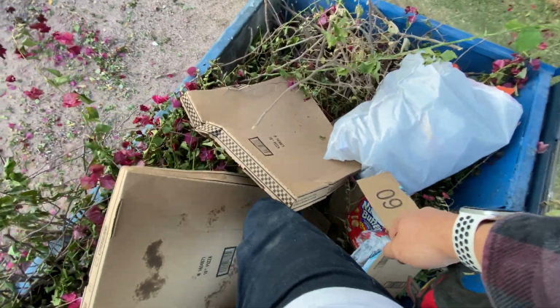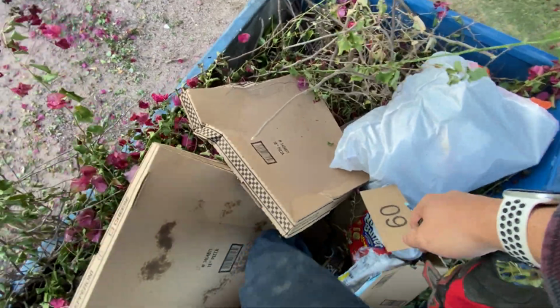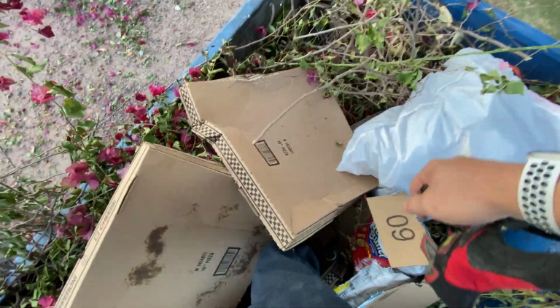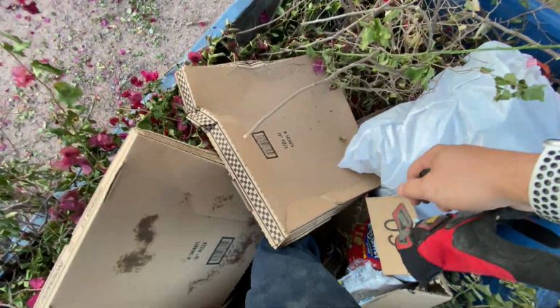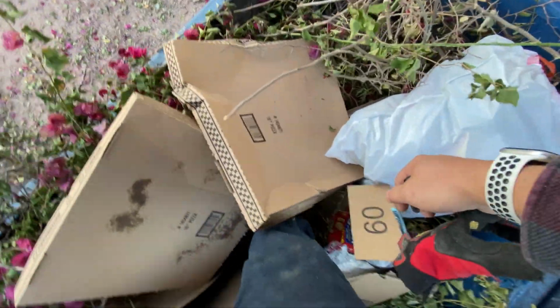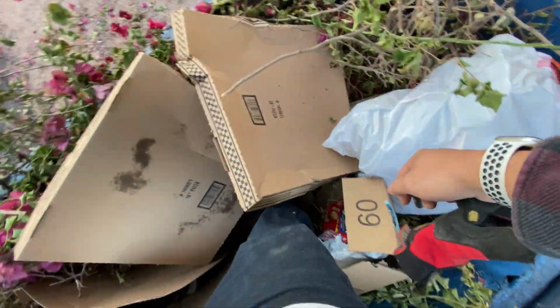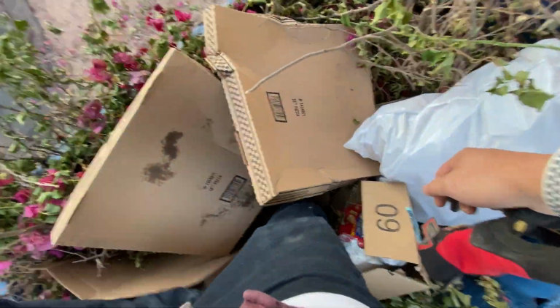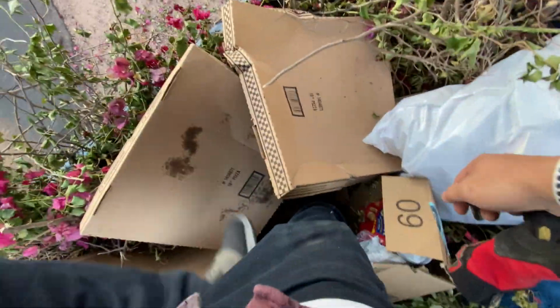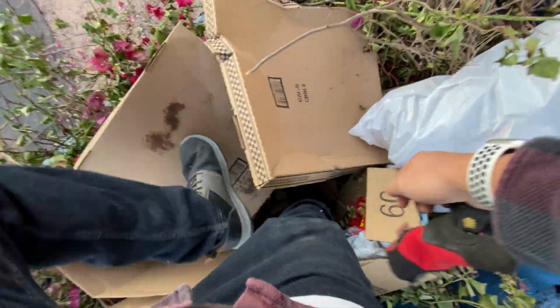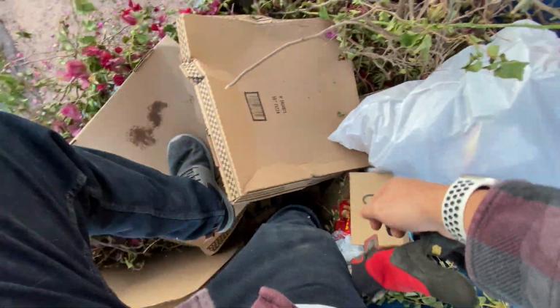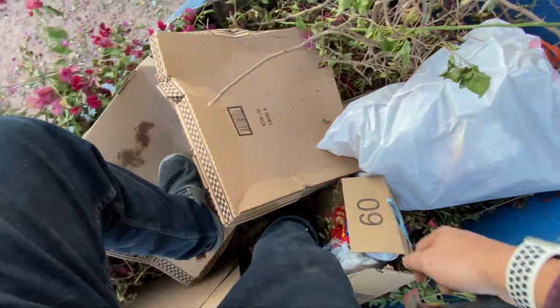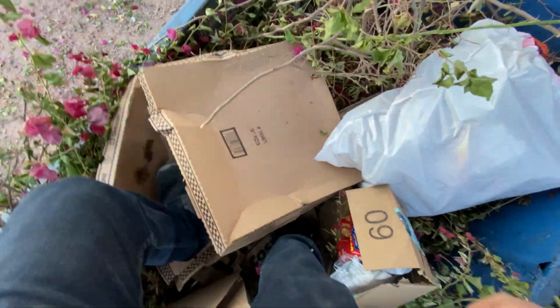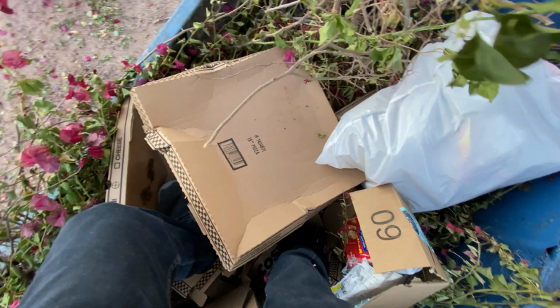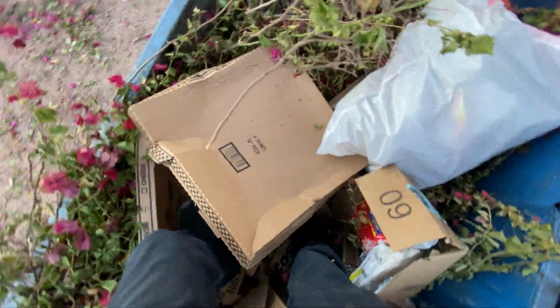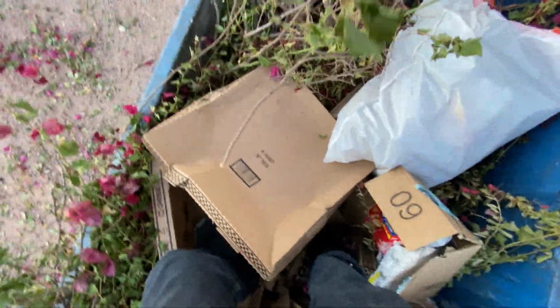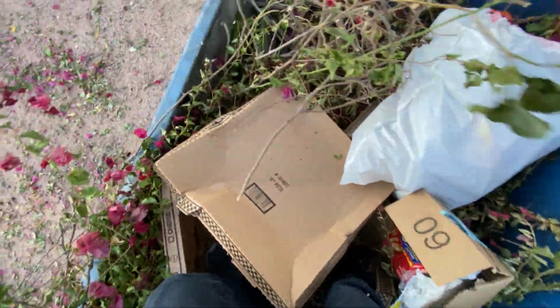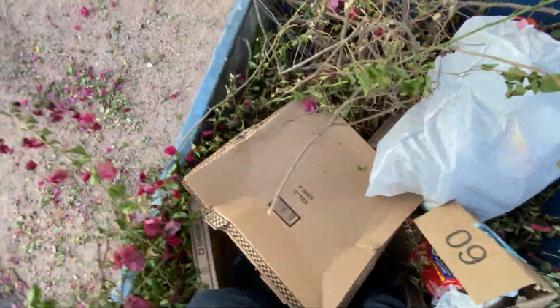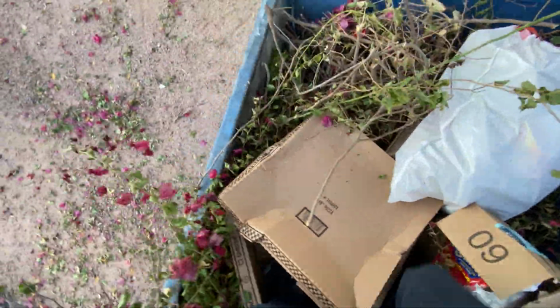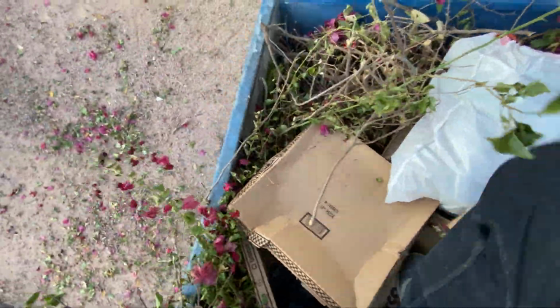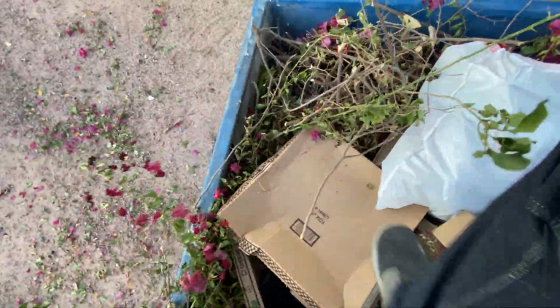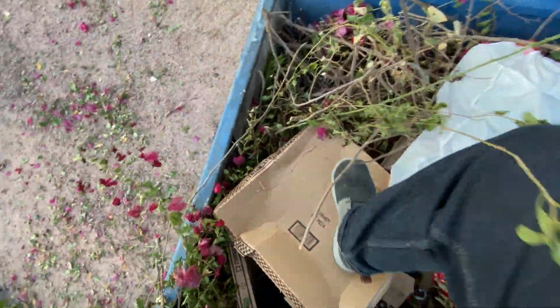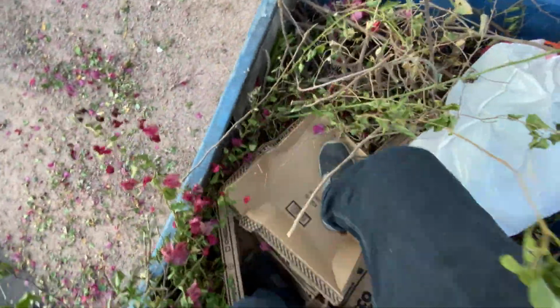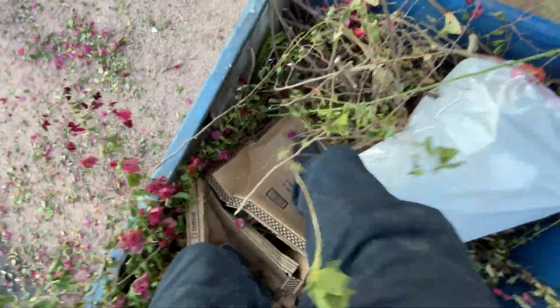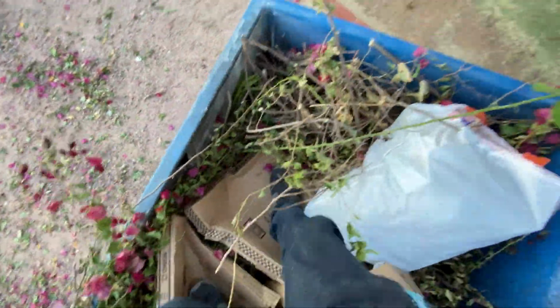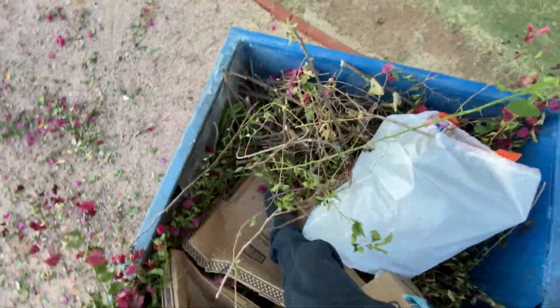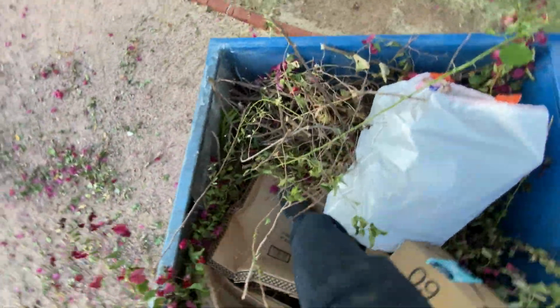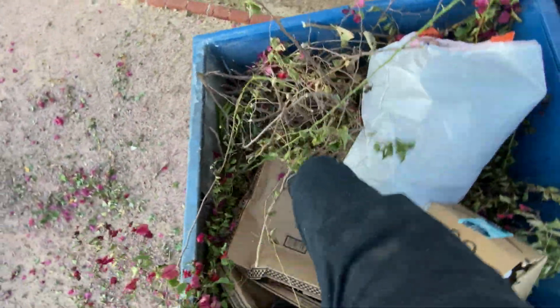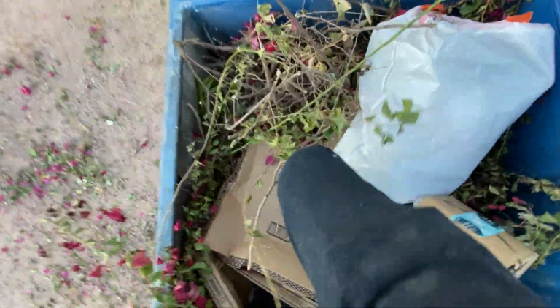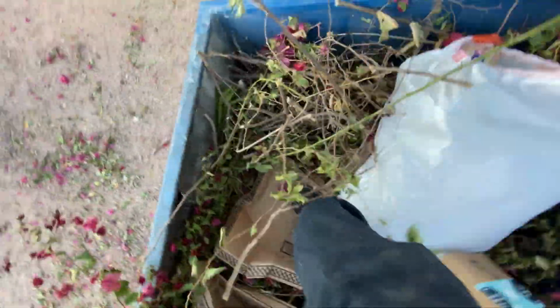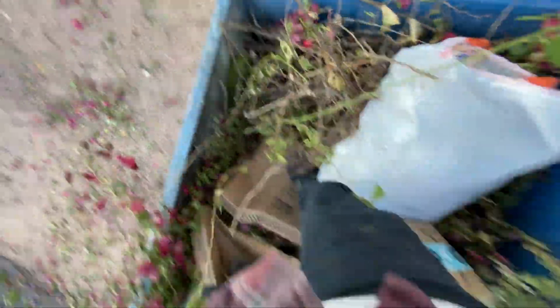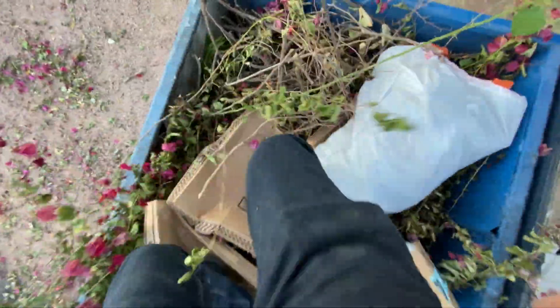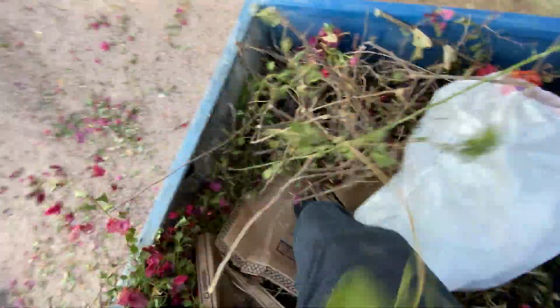Pizza boxes are great for fitting an entire freaking bougainvillea into your dumpster.